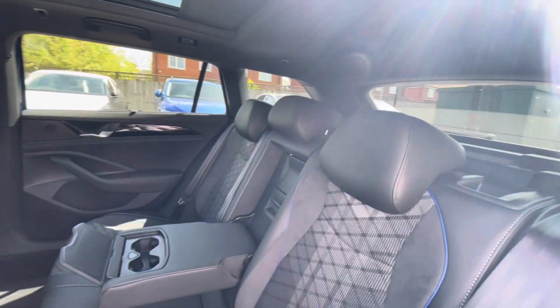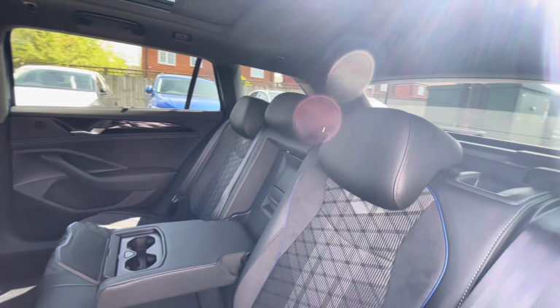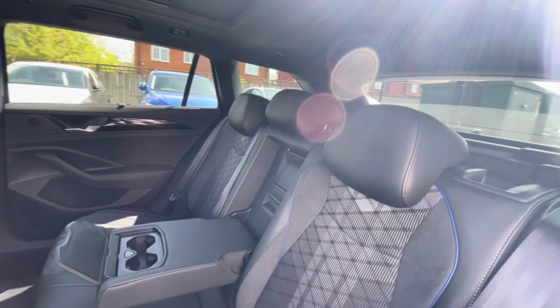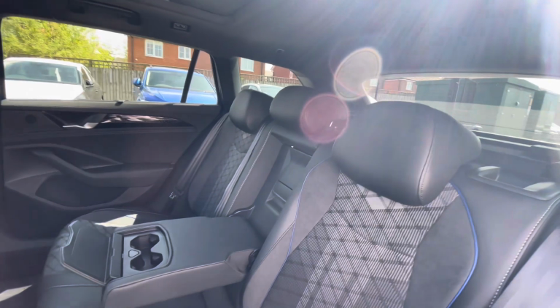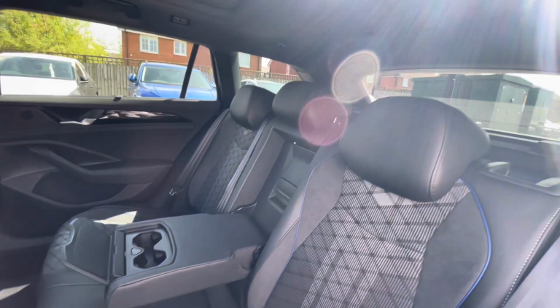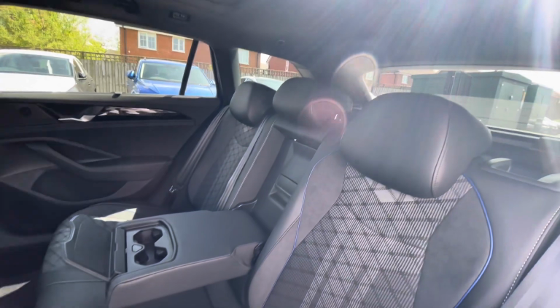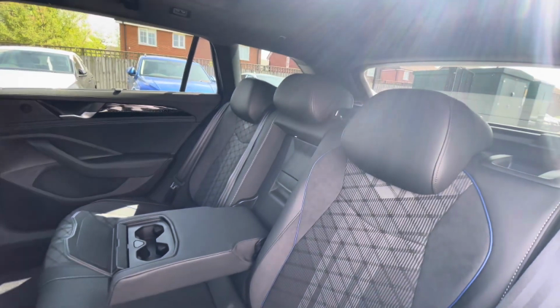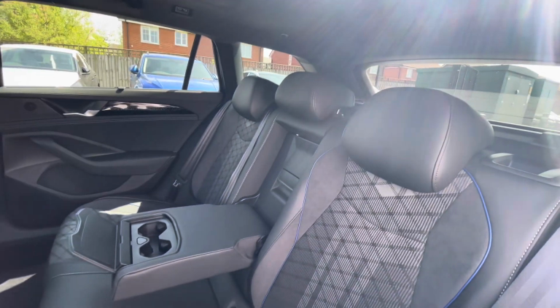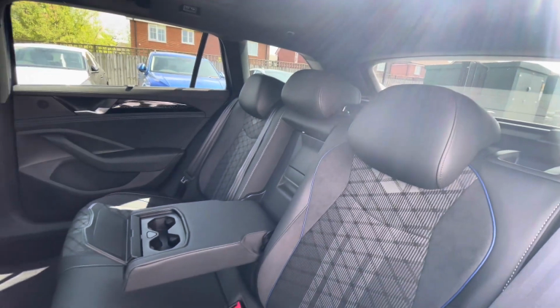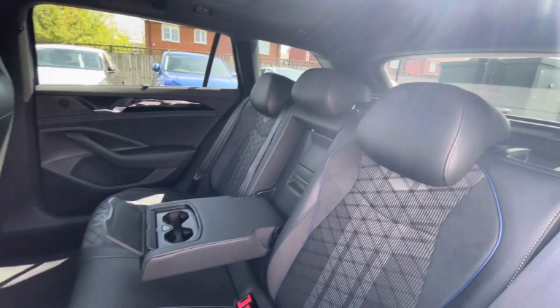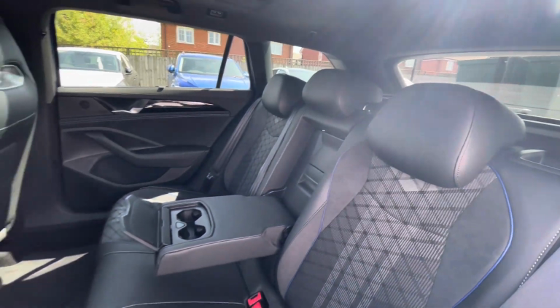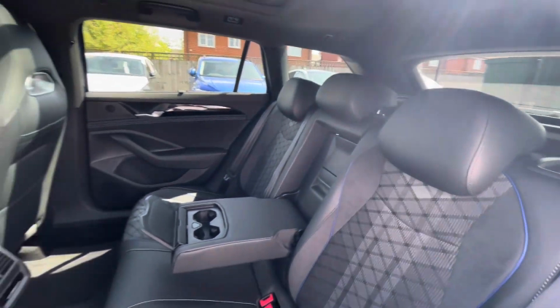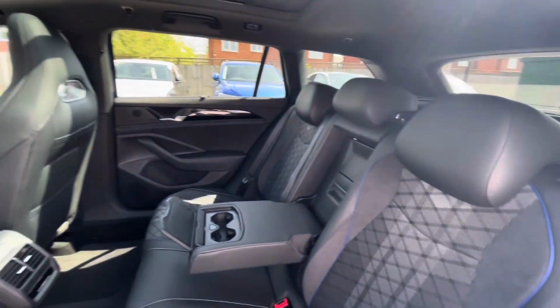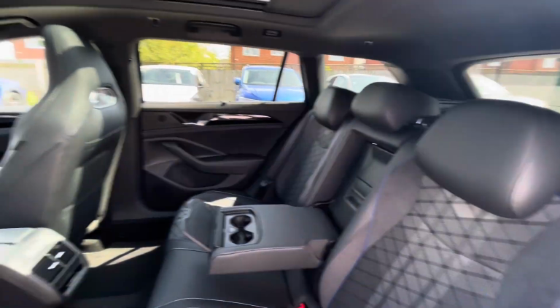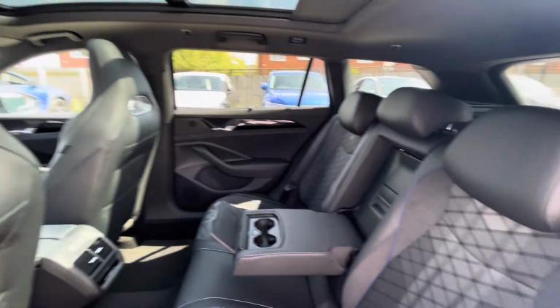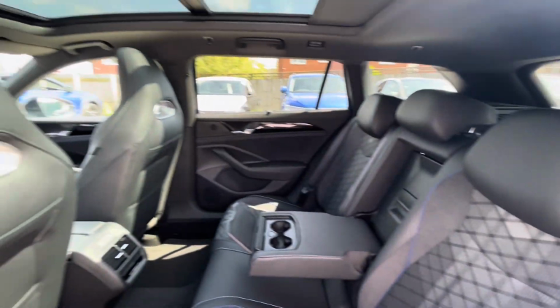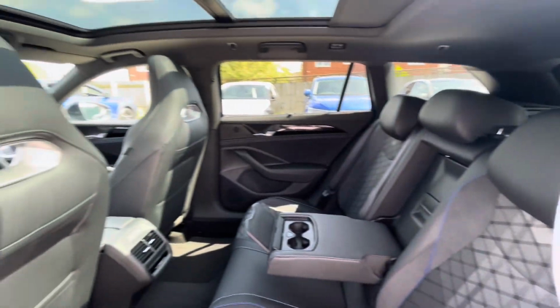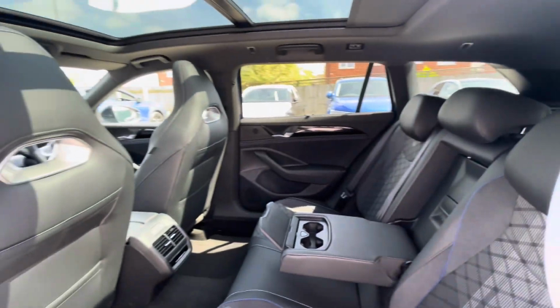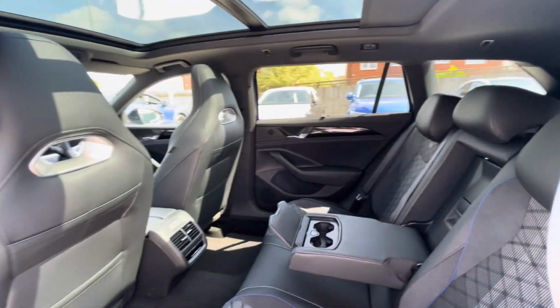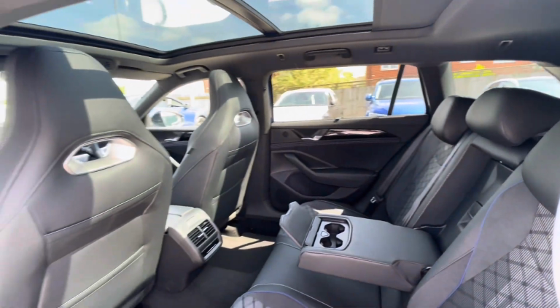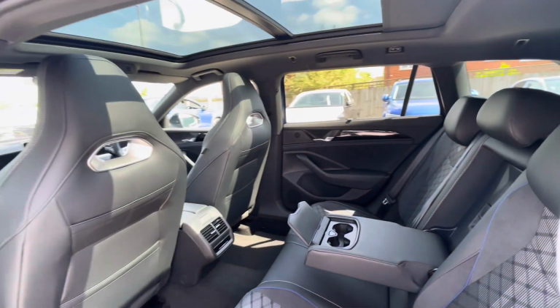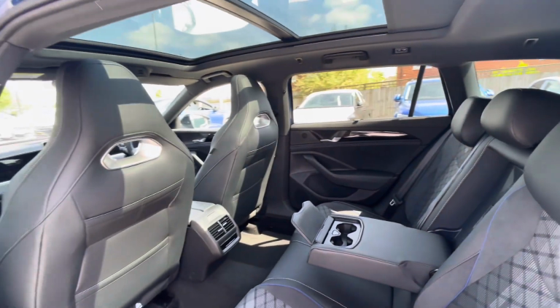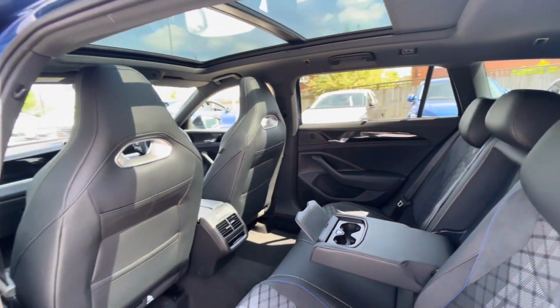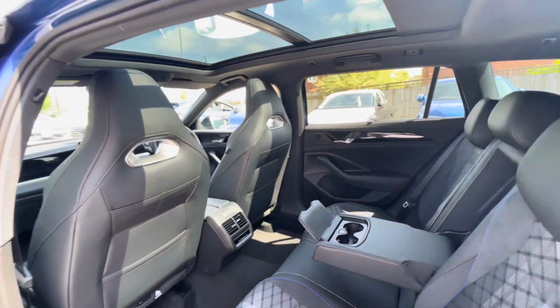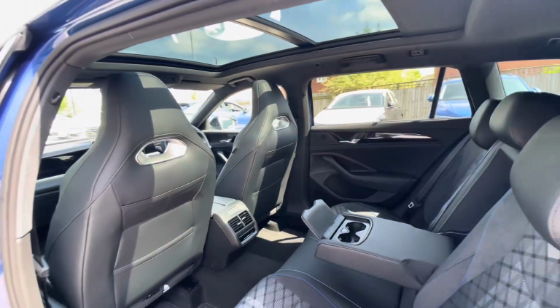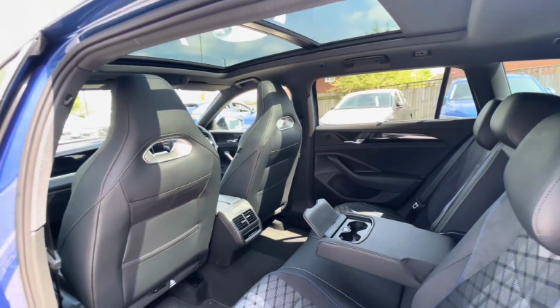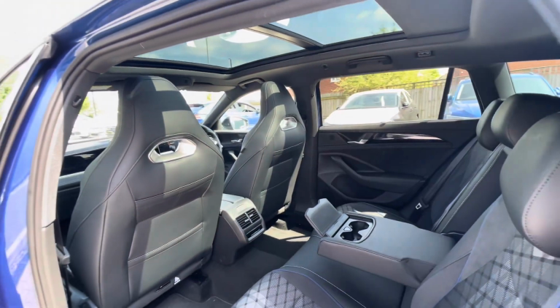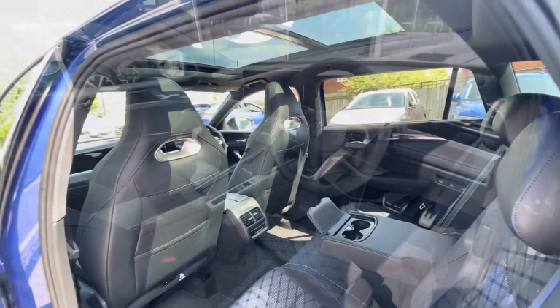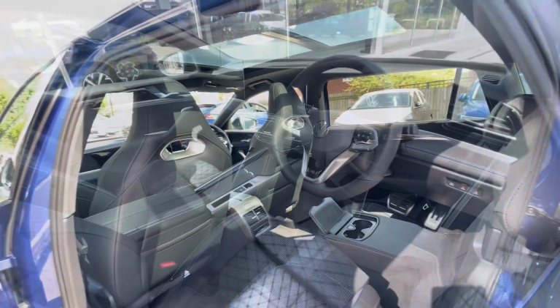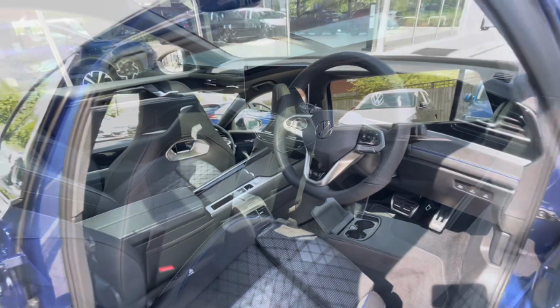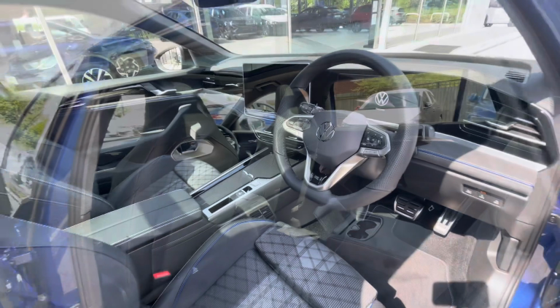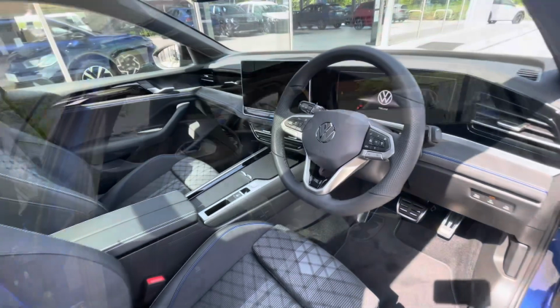There's an ISO fix point in the back for a child seat, cup holders in the centre console, and USB-C inputs in the back there for fast charging.